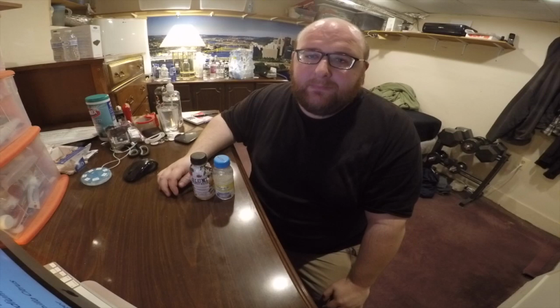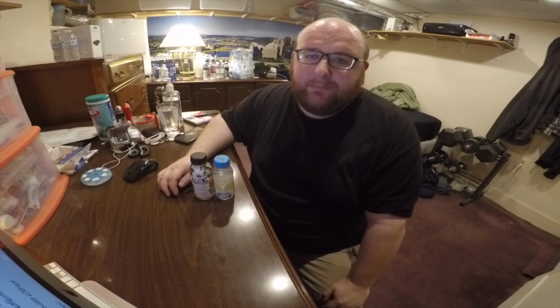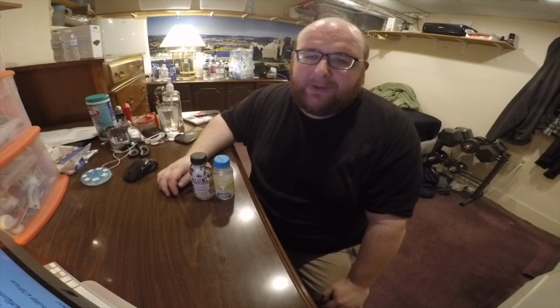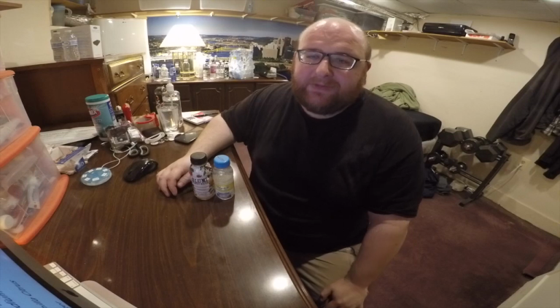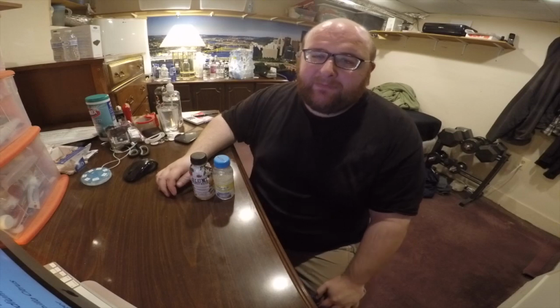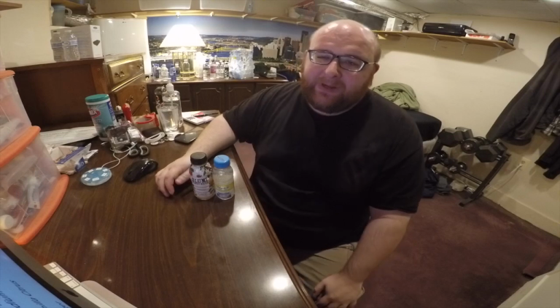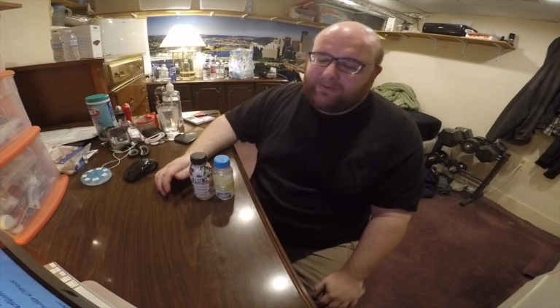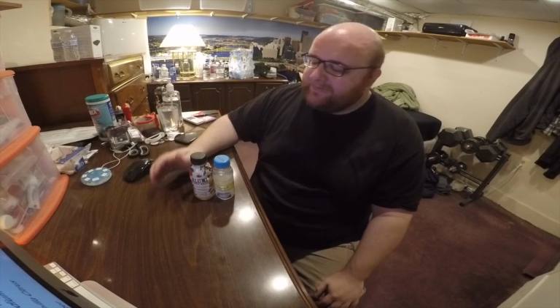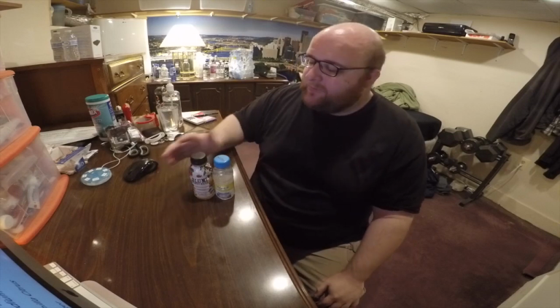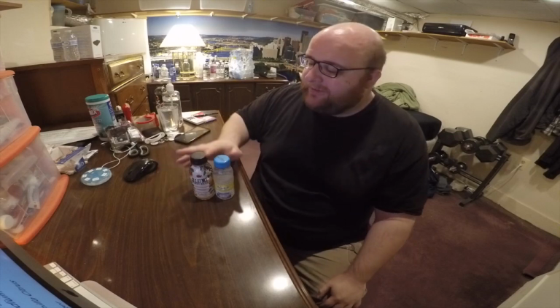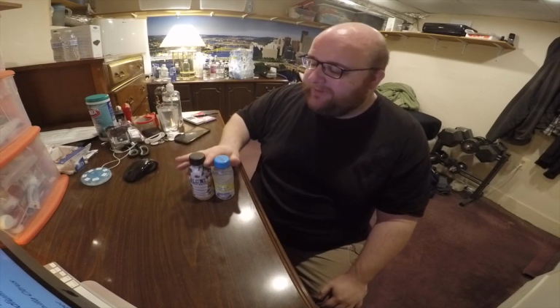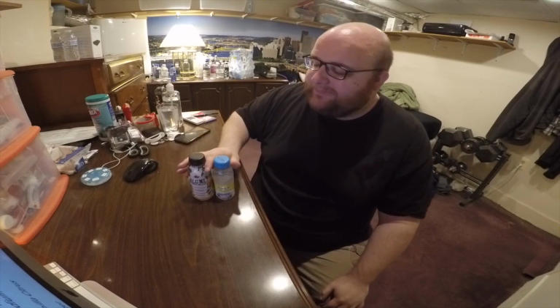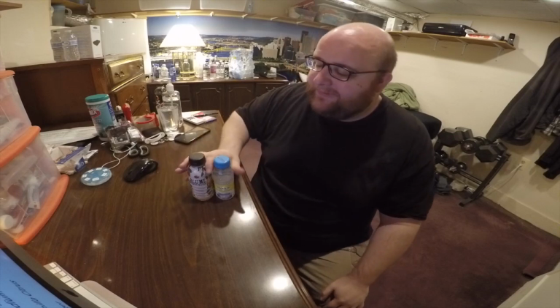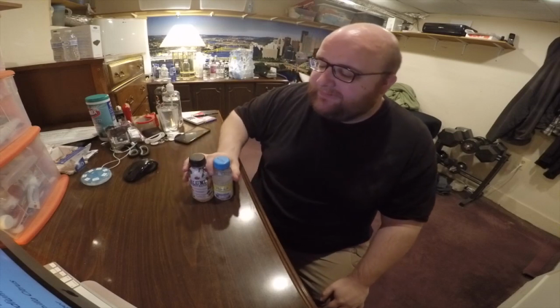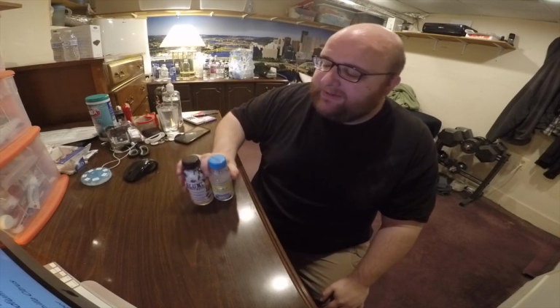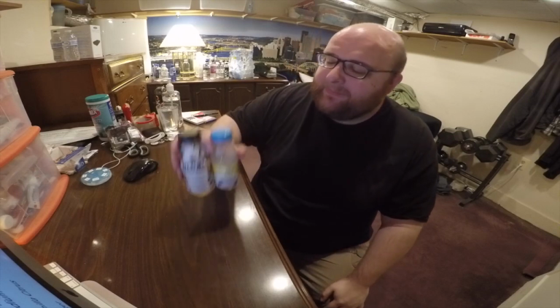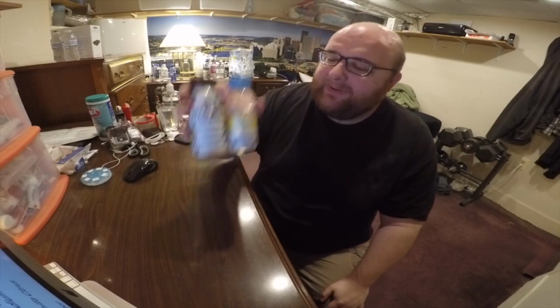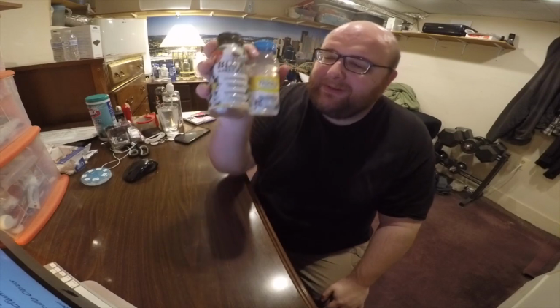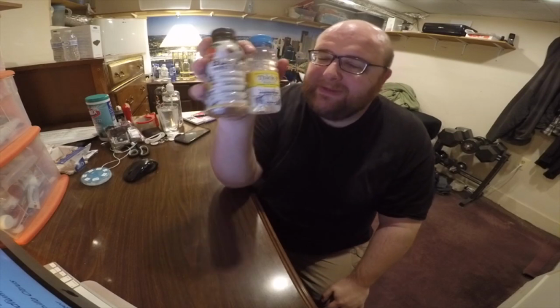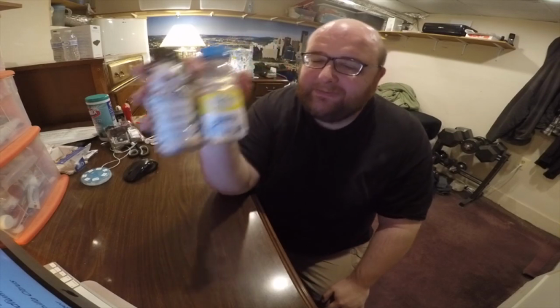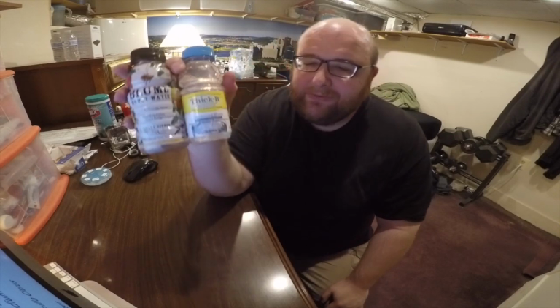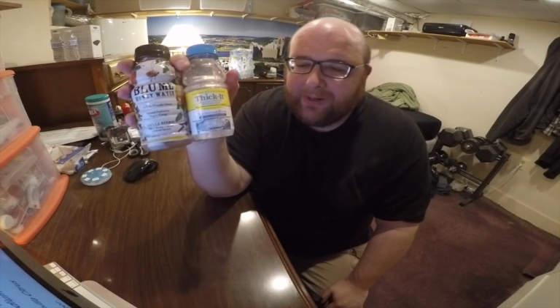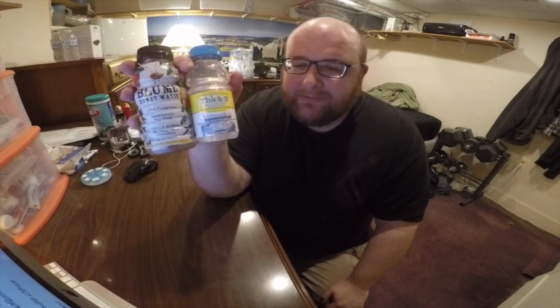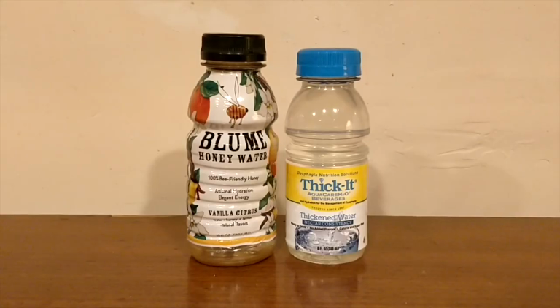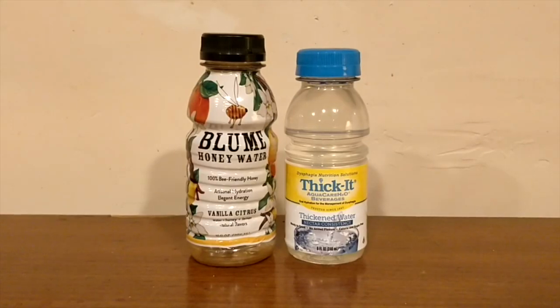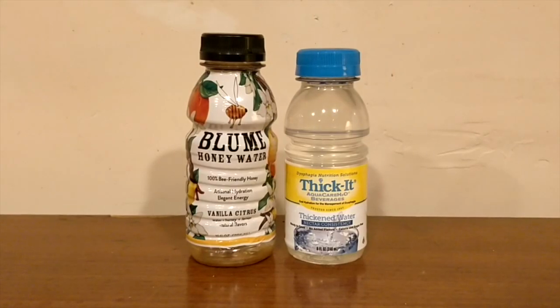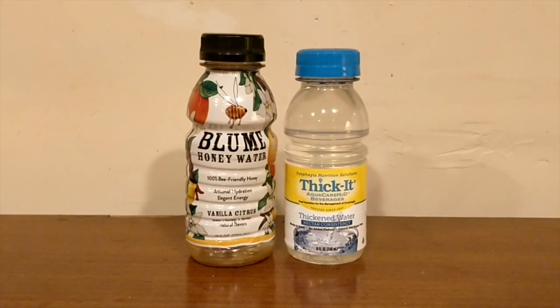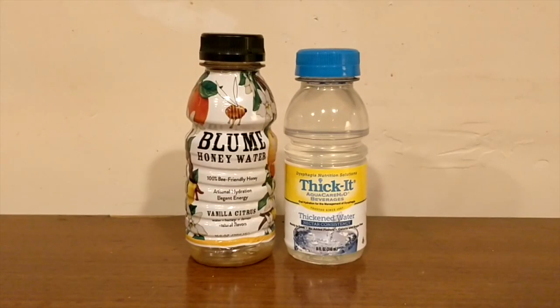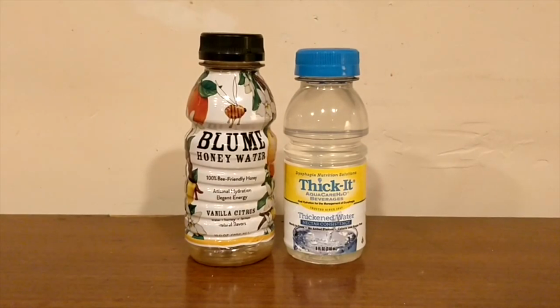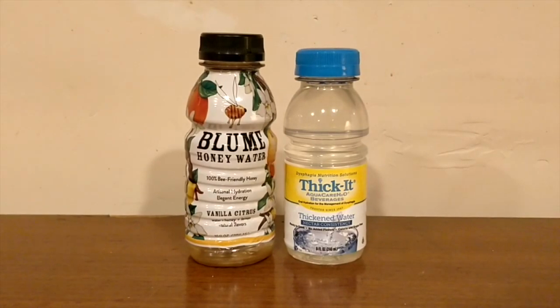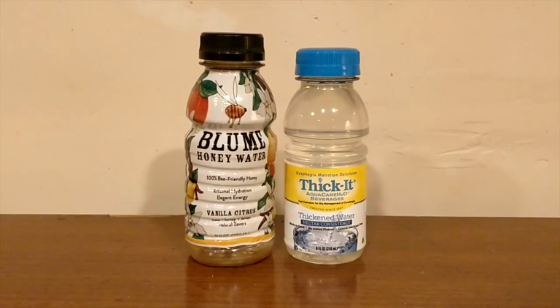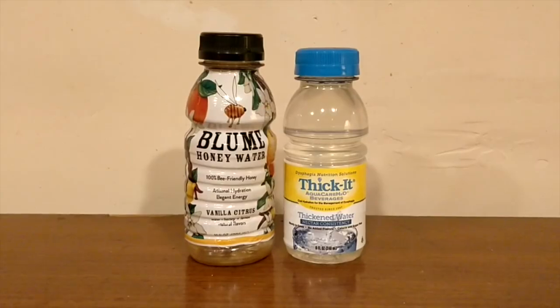Hey, what's up, everybody? Here's another water comparison video. Tonight, I'm comparing these two waters, and this is gonna be an interesting one.